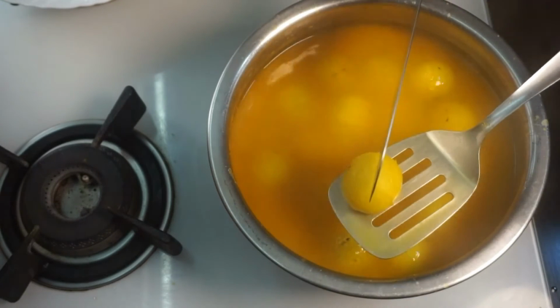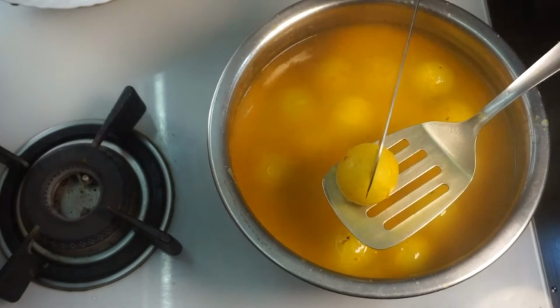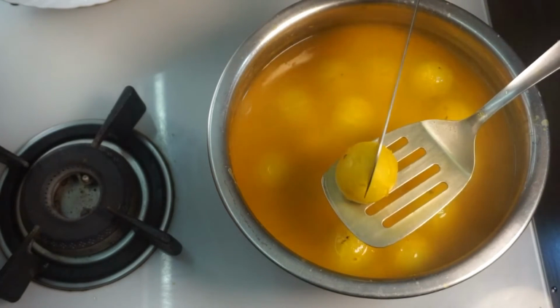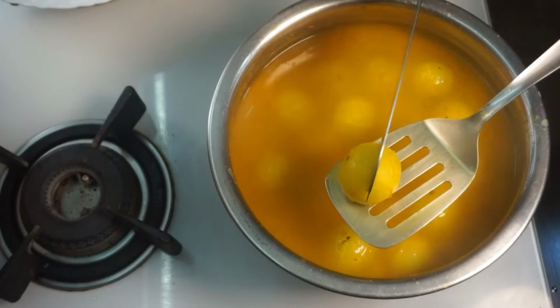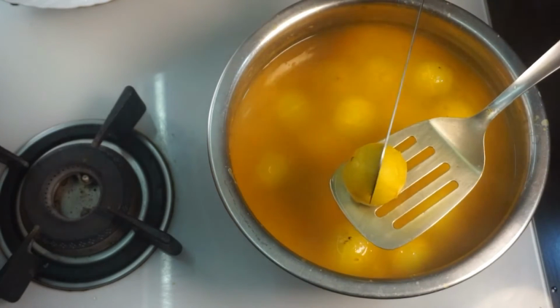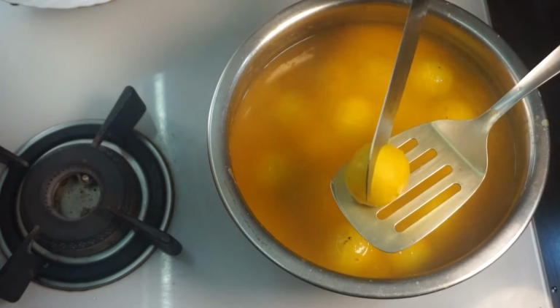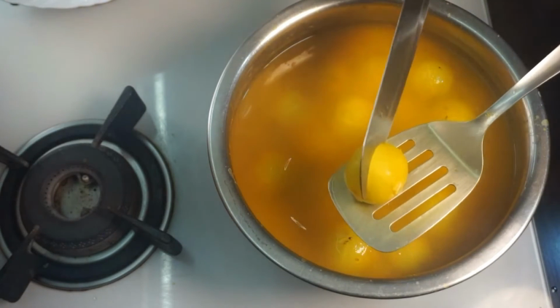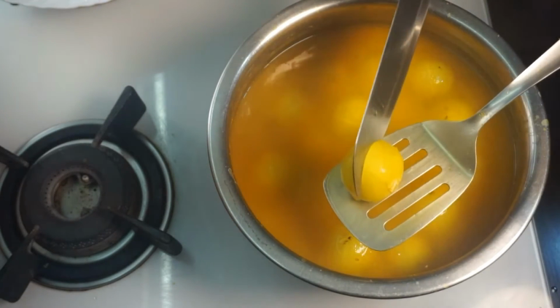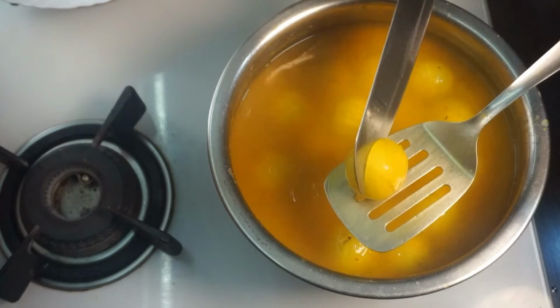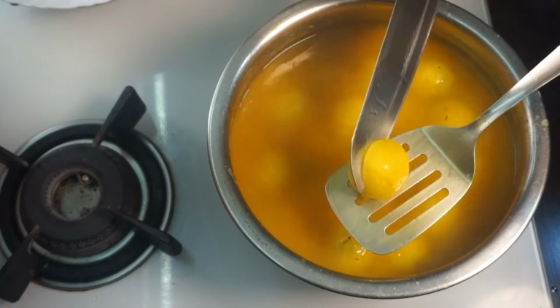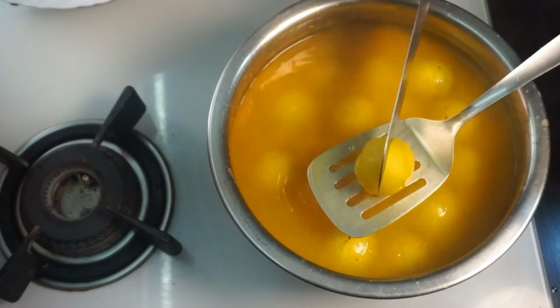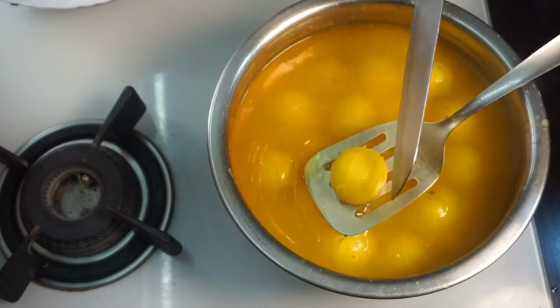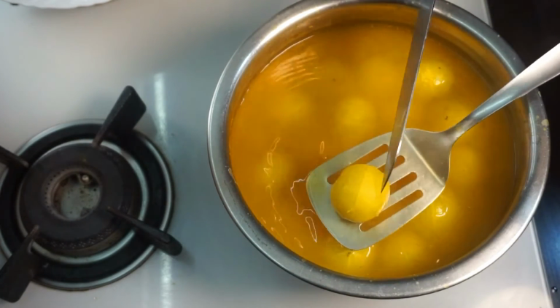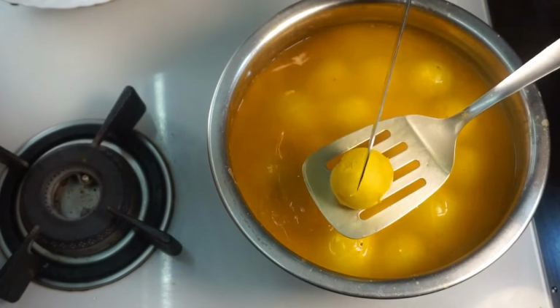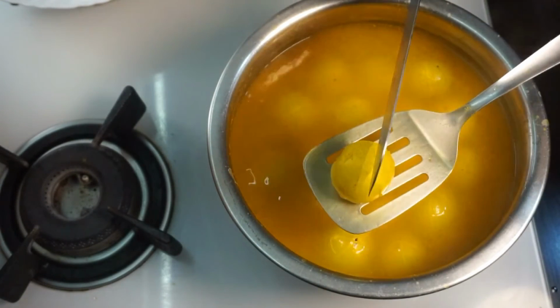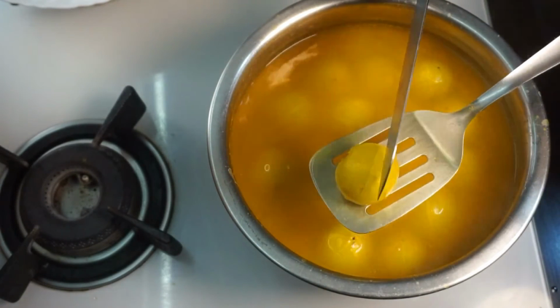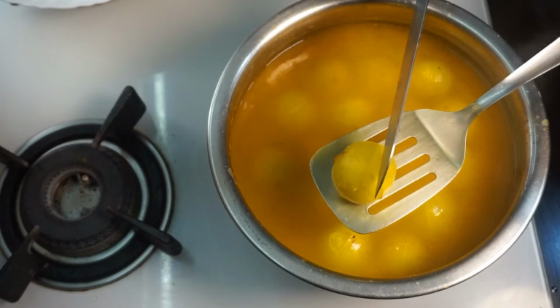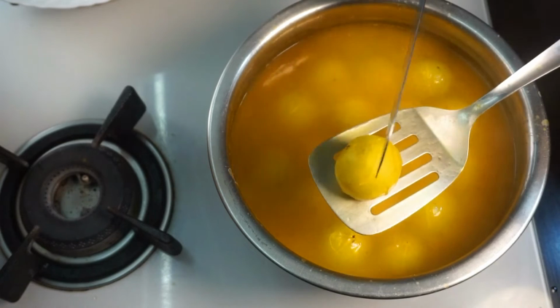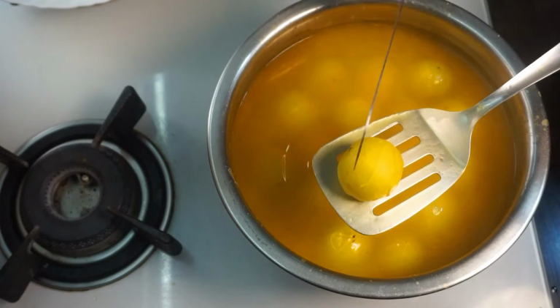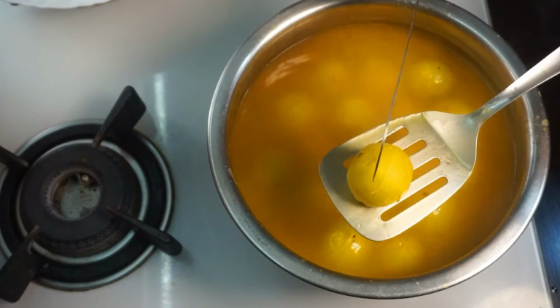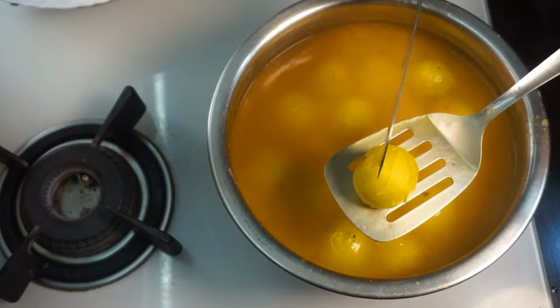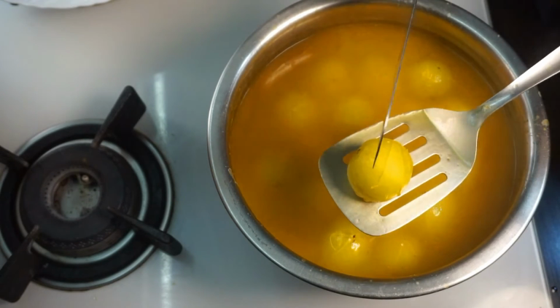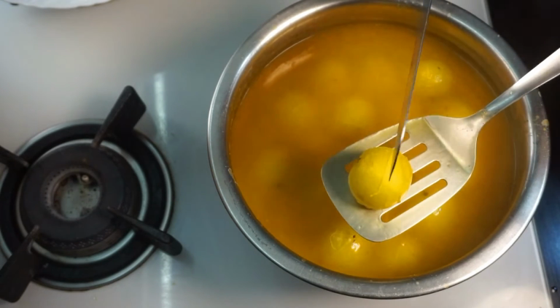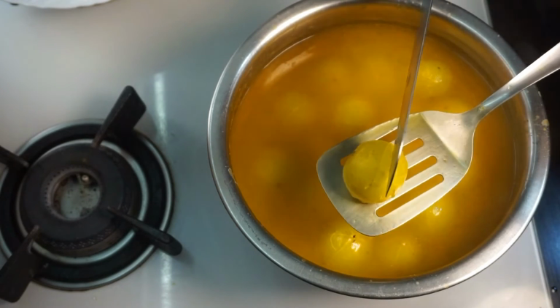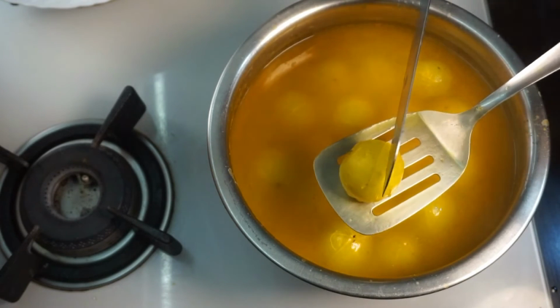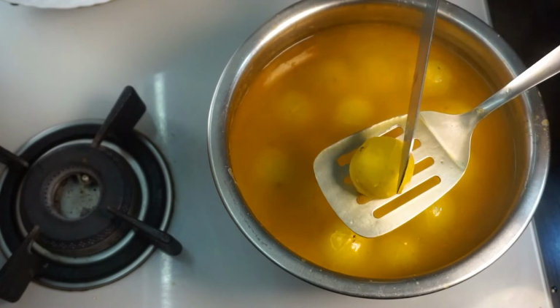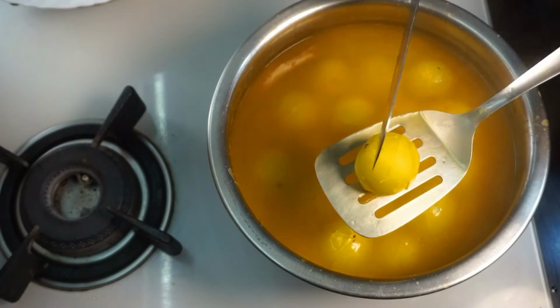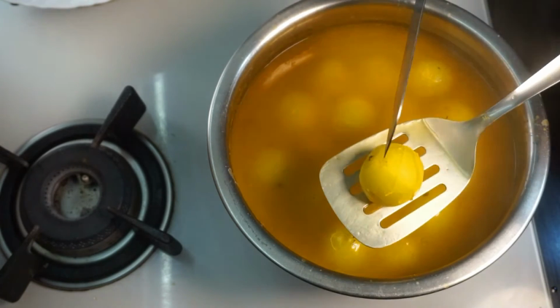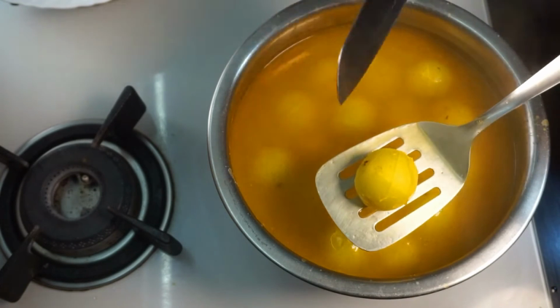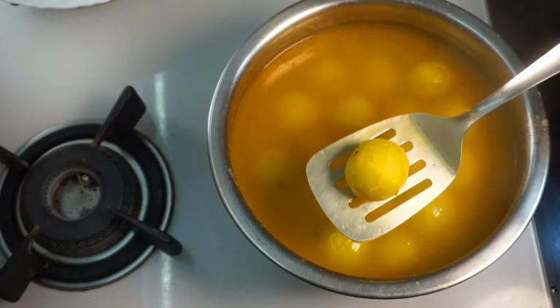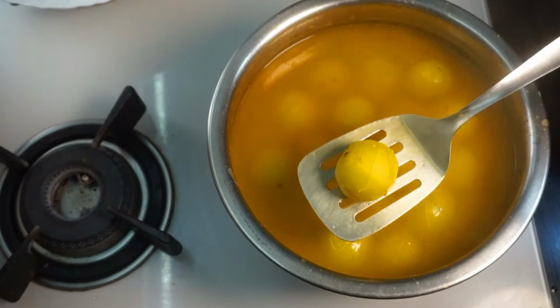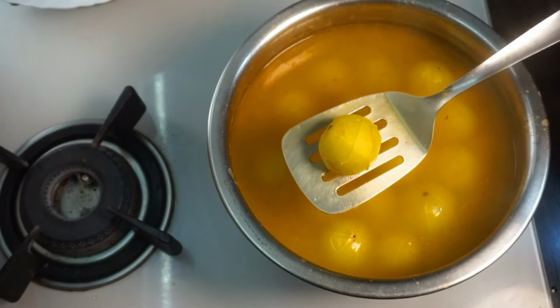Now remove it. We will cut the egg on that. The egg is on it. Now let's cook it.